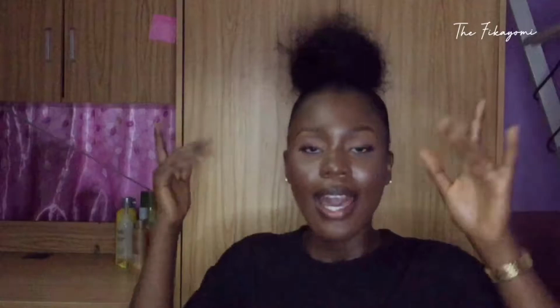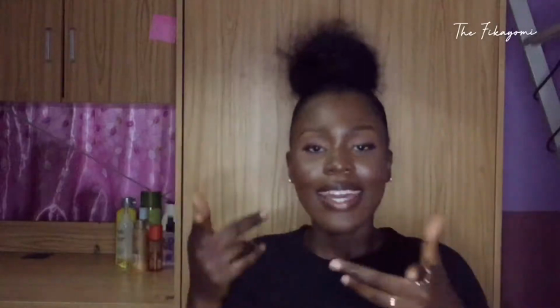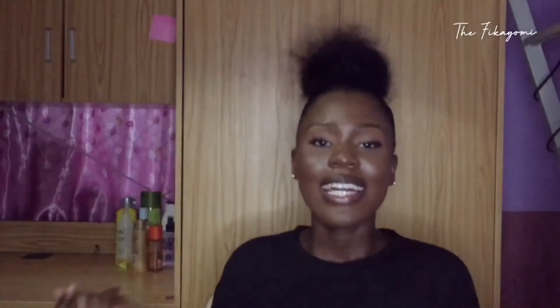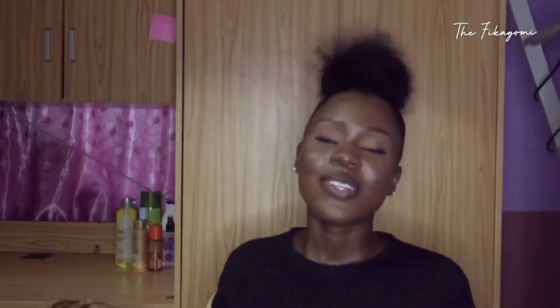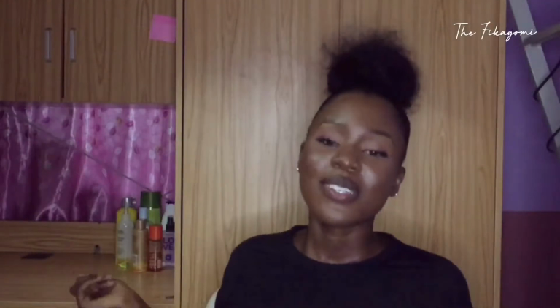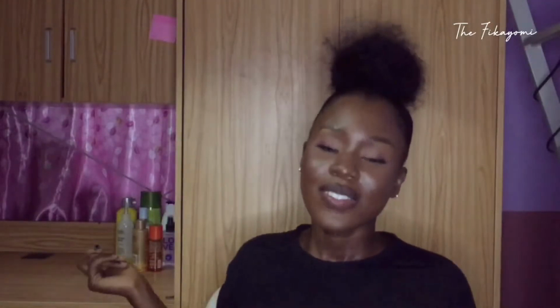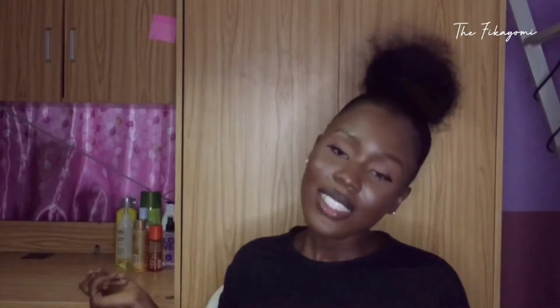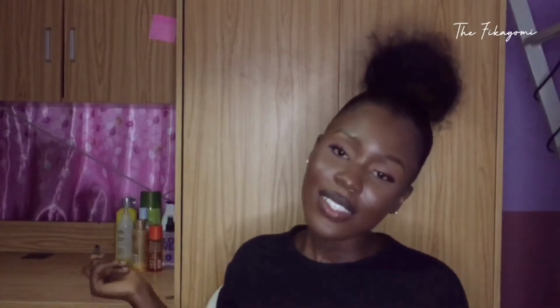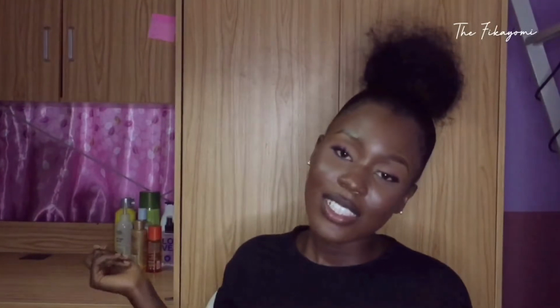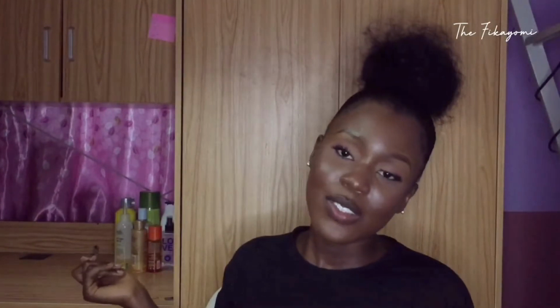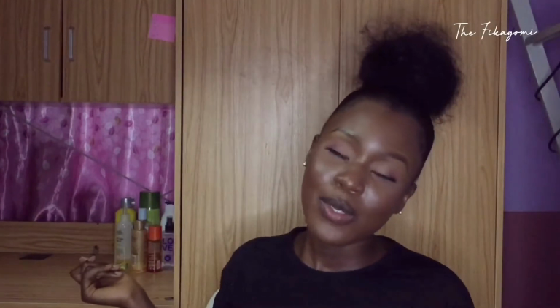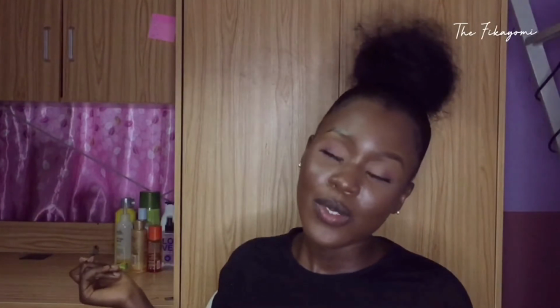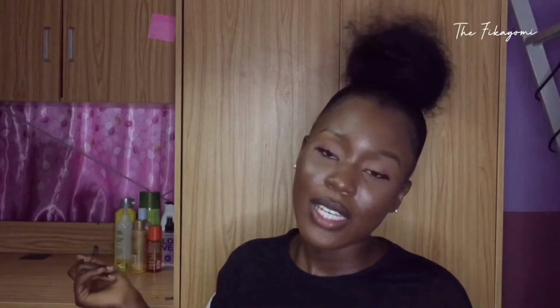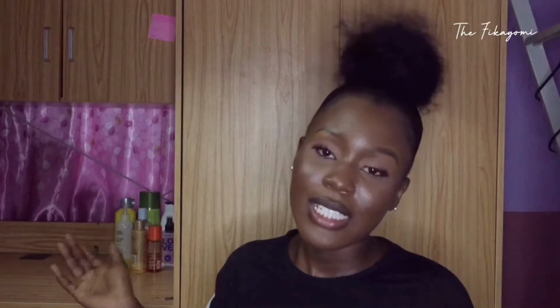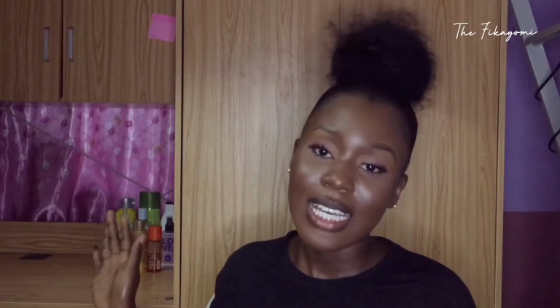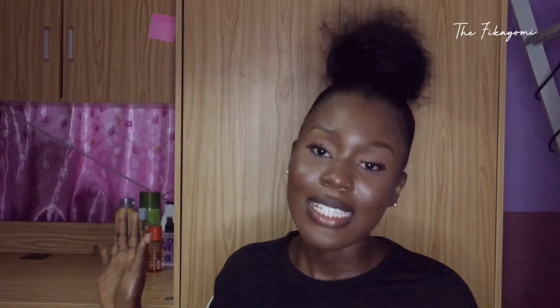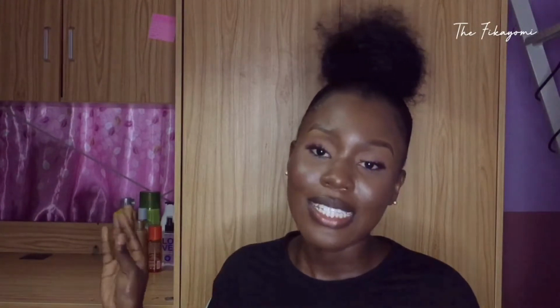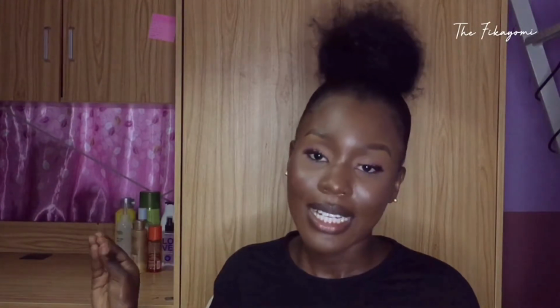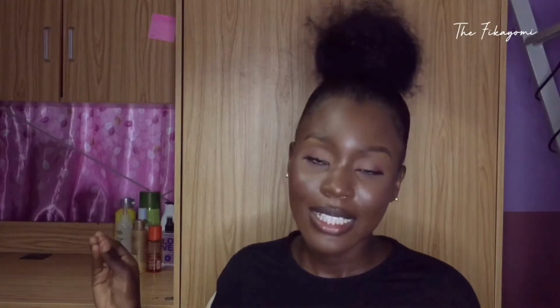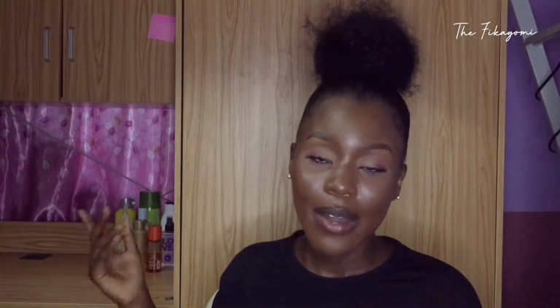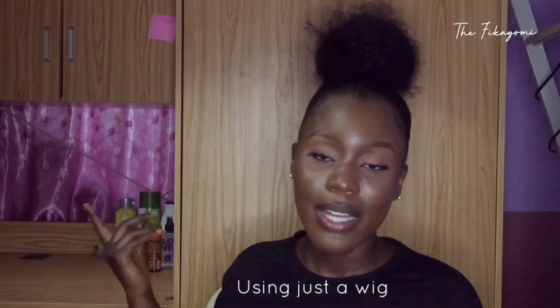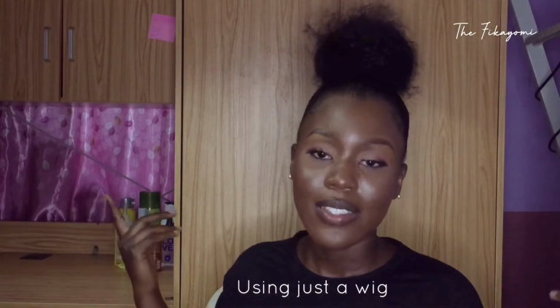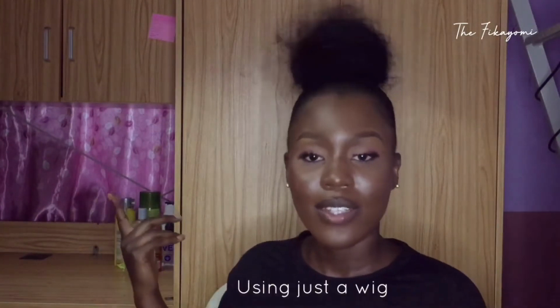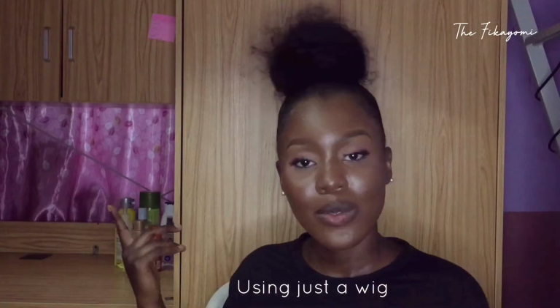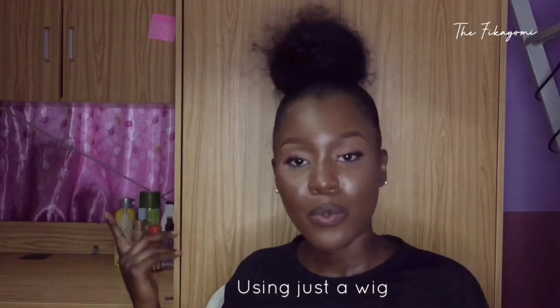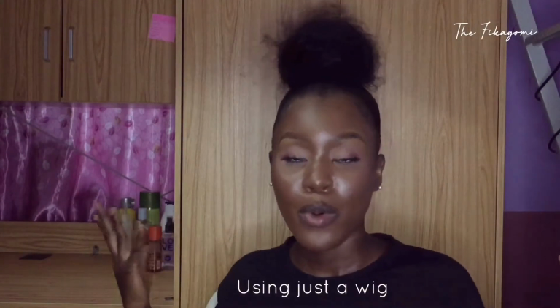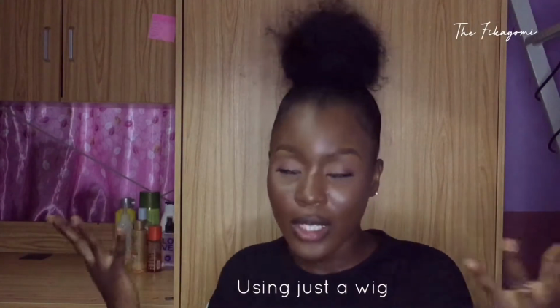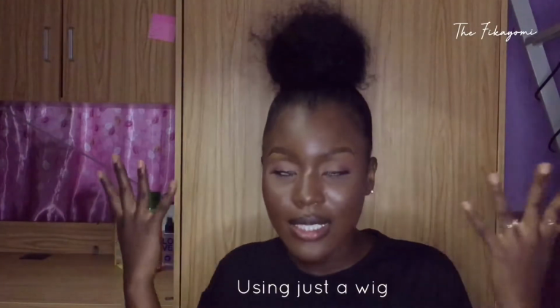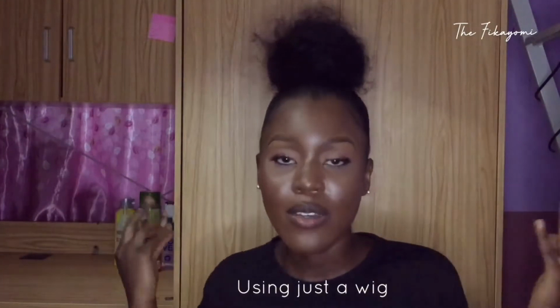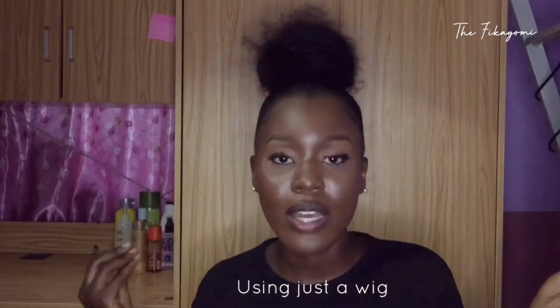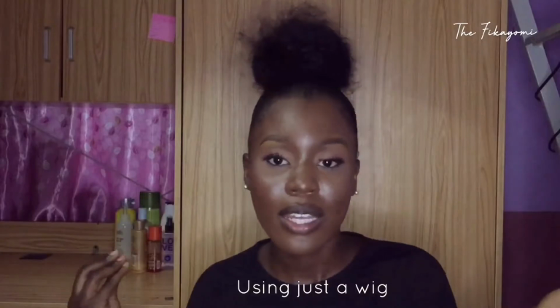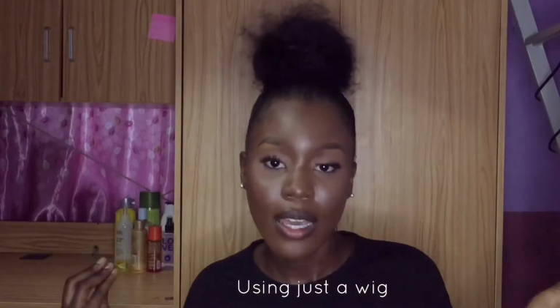Hi guys, welcome to my channel! In this video I want to show you exactly how I achieve this ponytail right here.